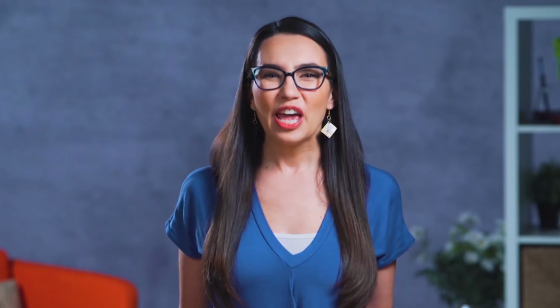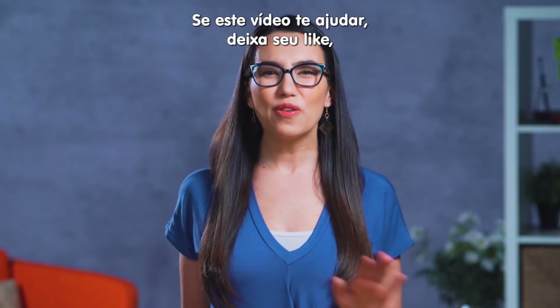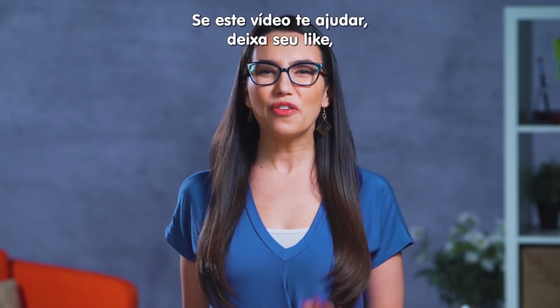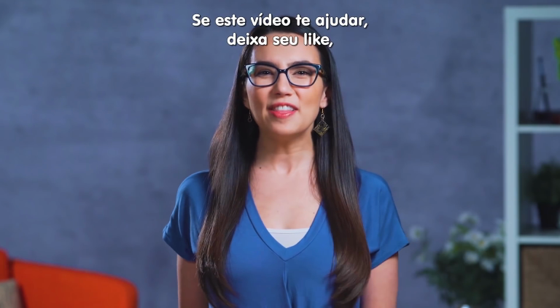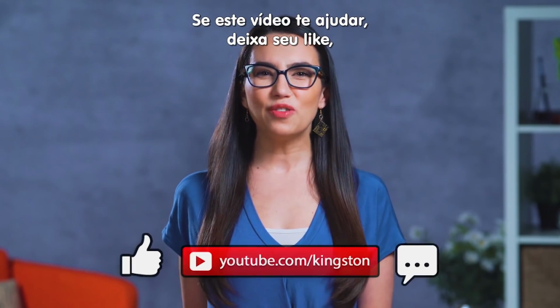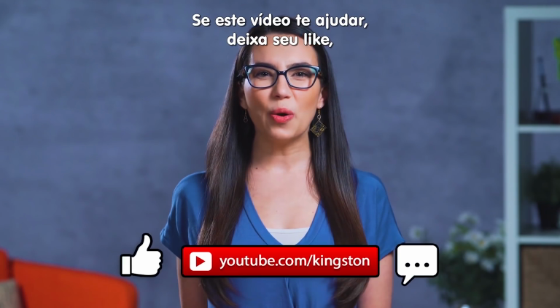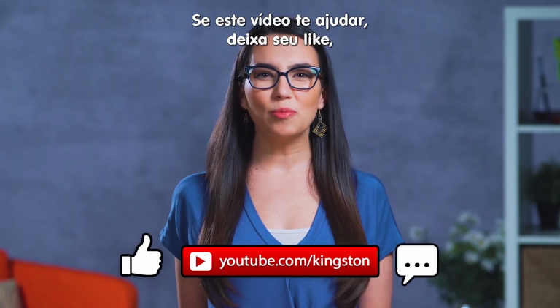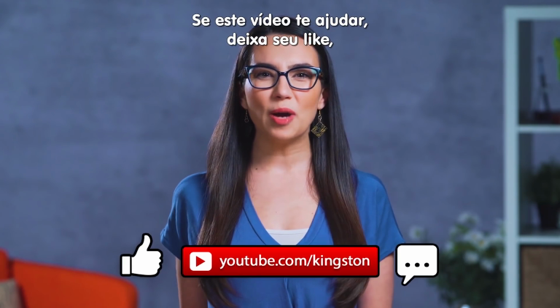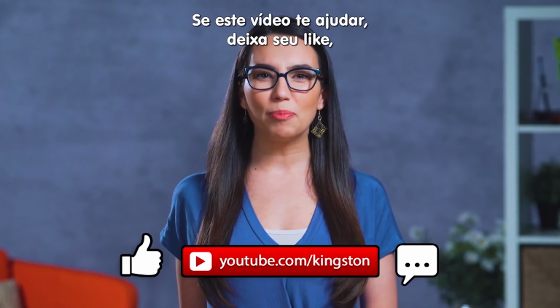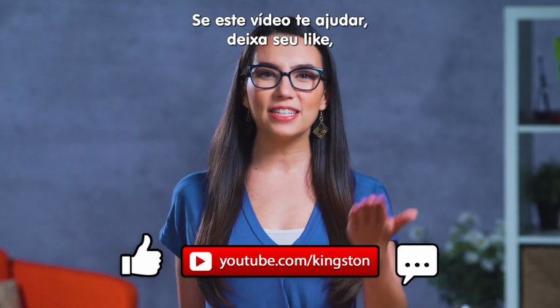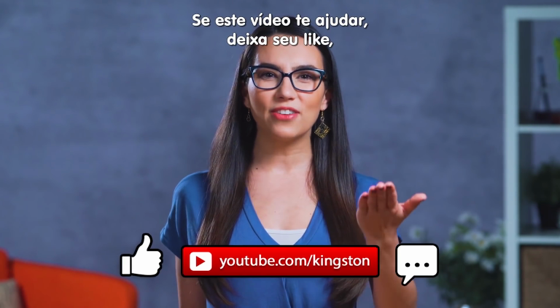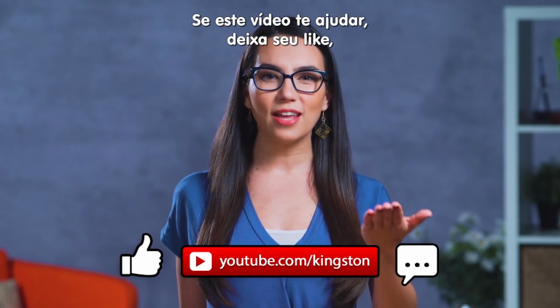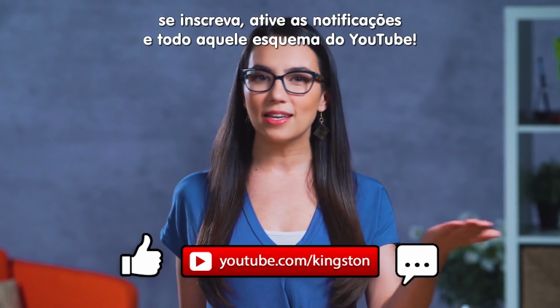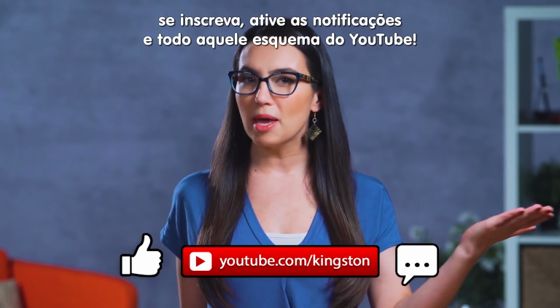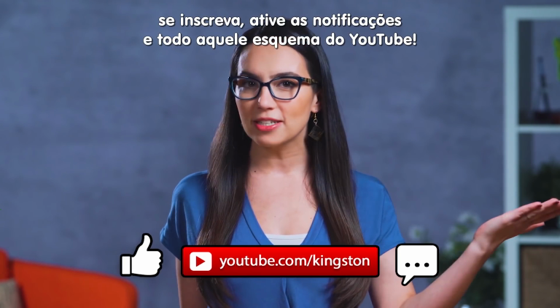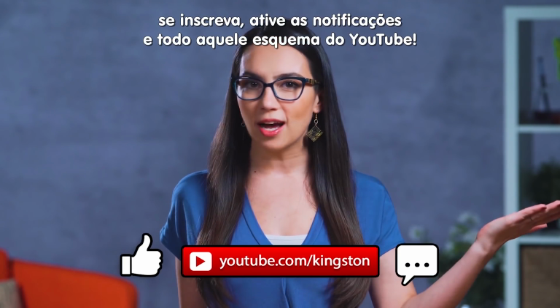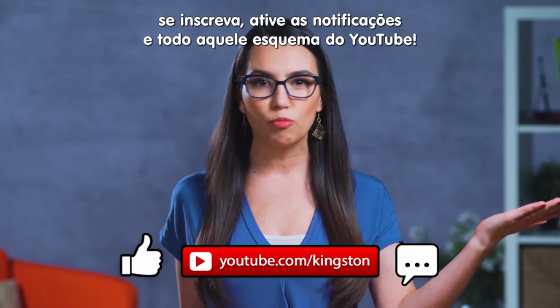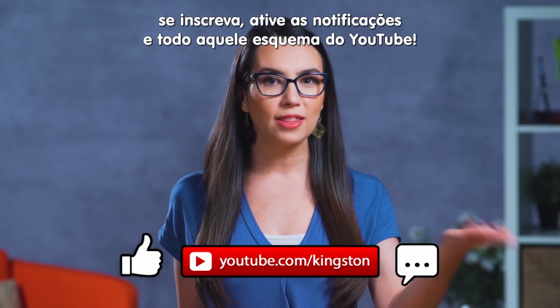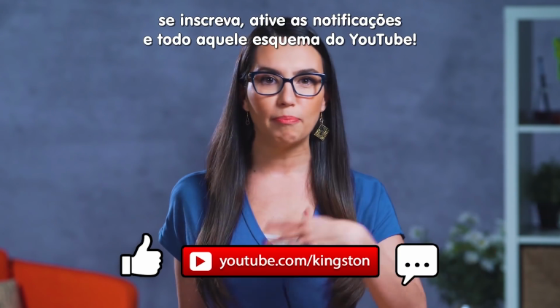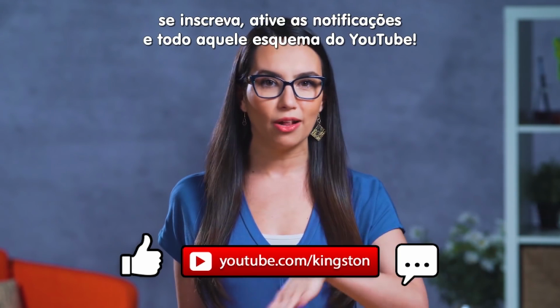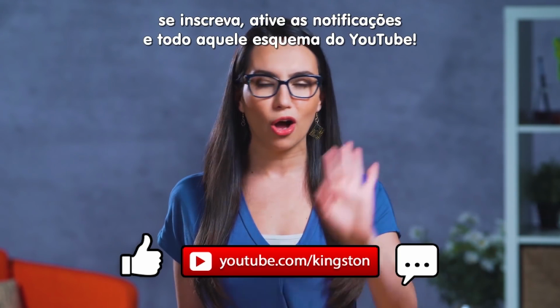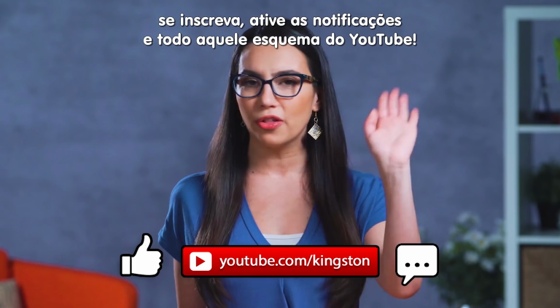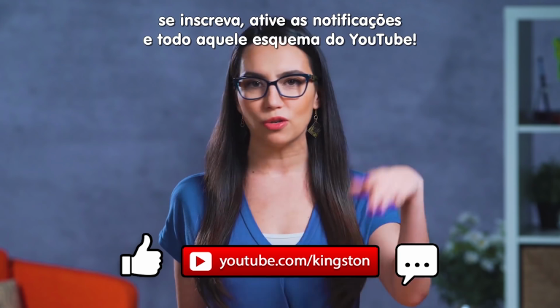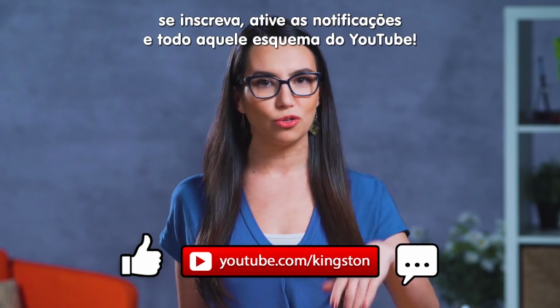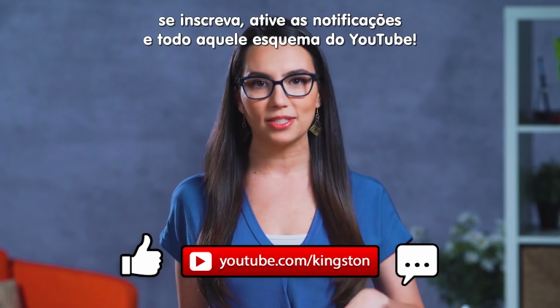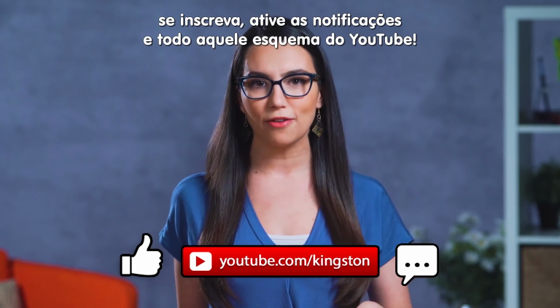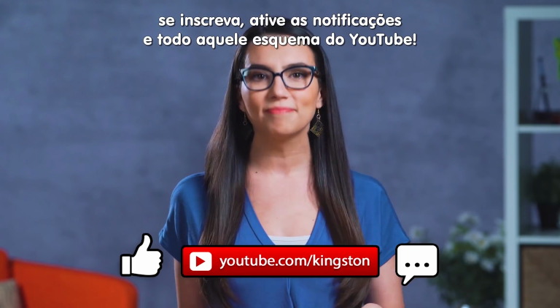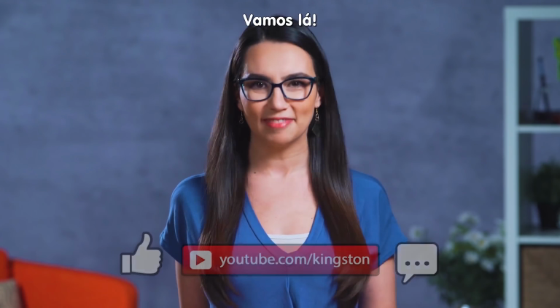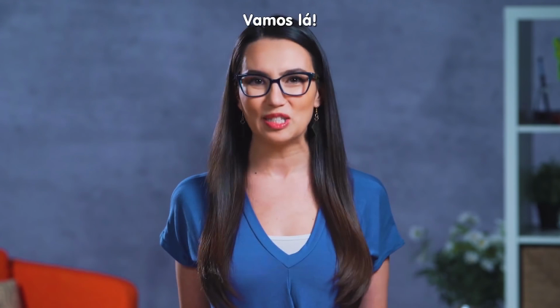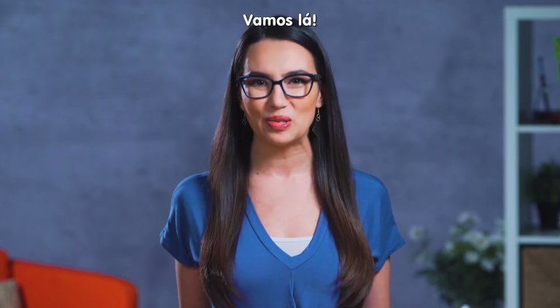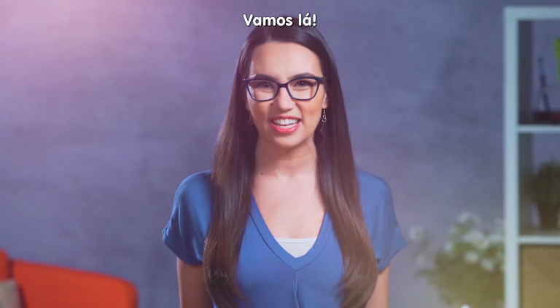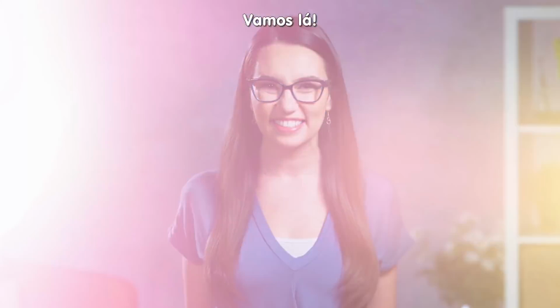If you find this video helps you out, please give it a like, maybe a sub, ring that bell — all the YouTube stuff. Let's do this.